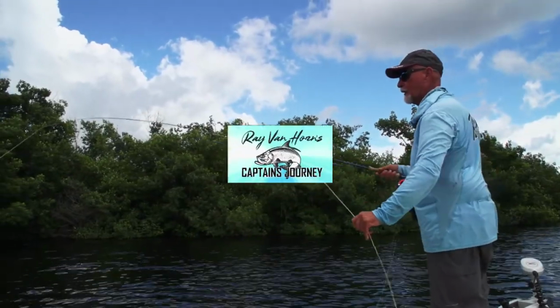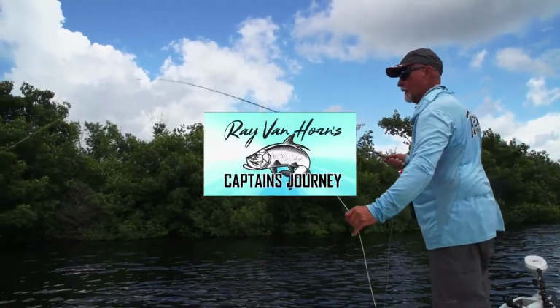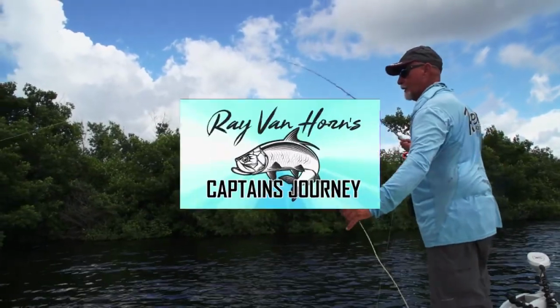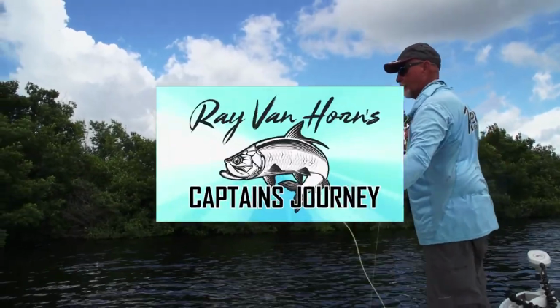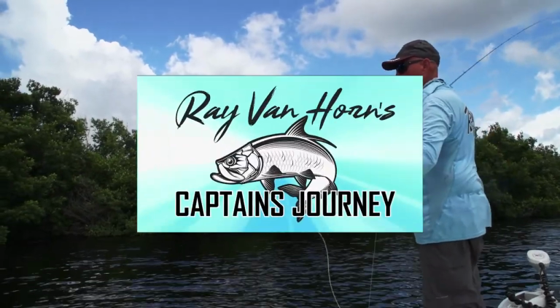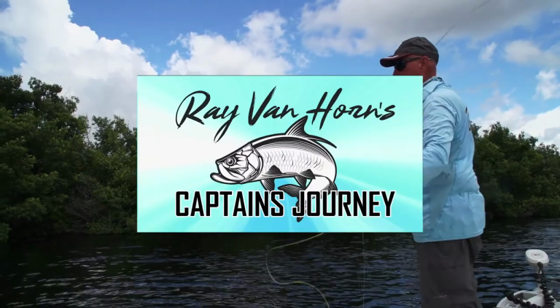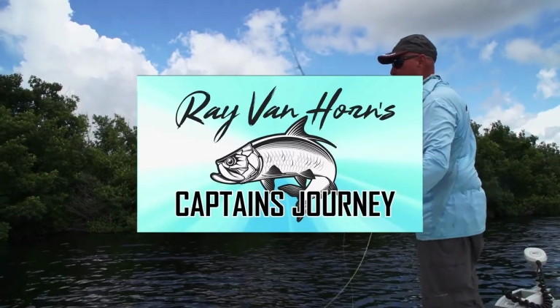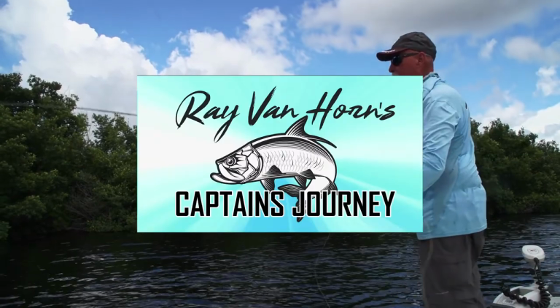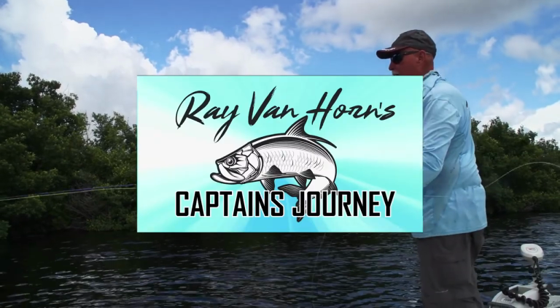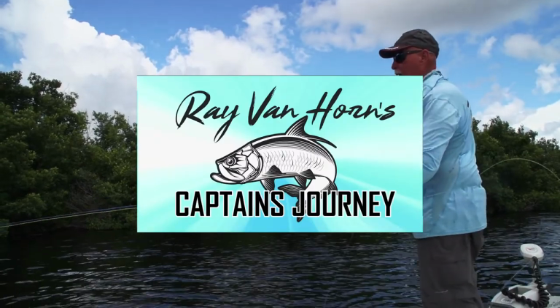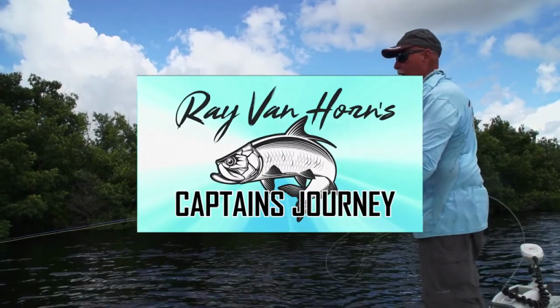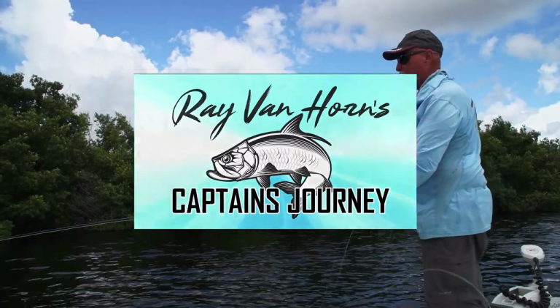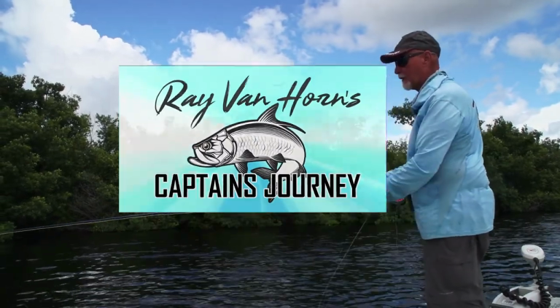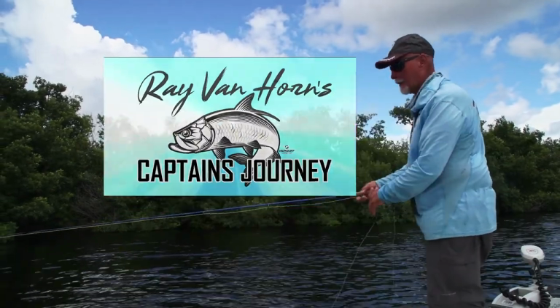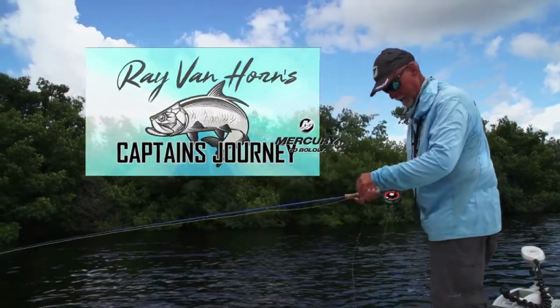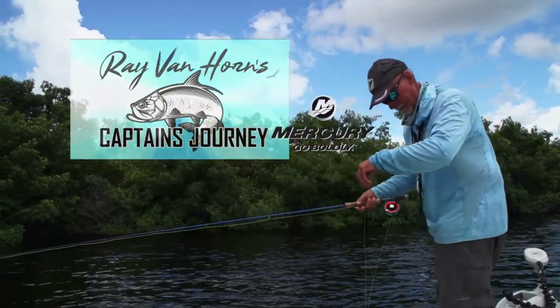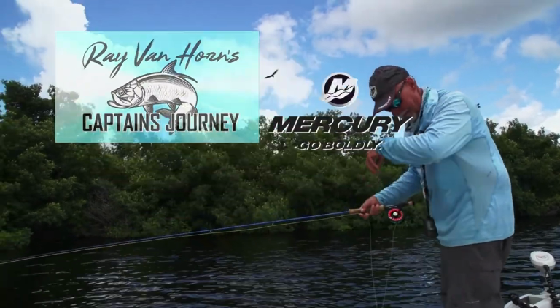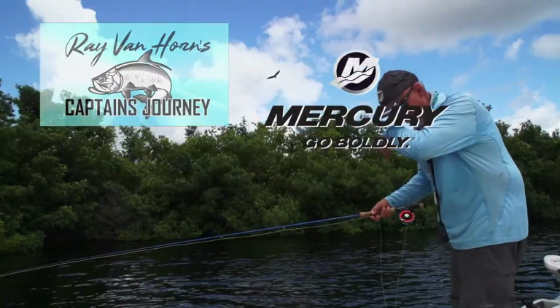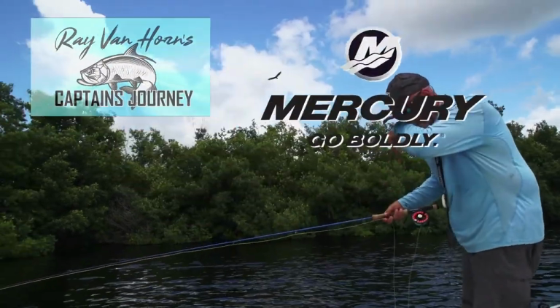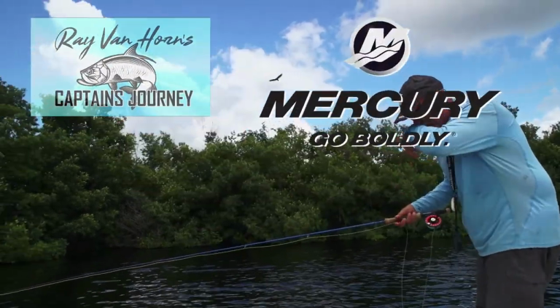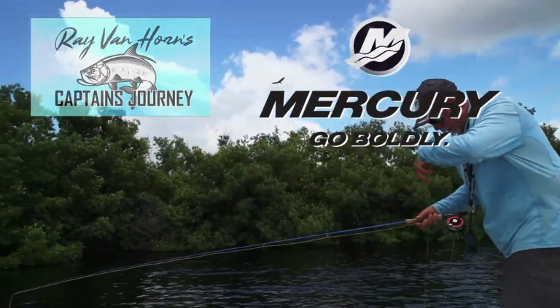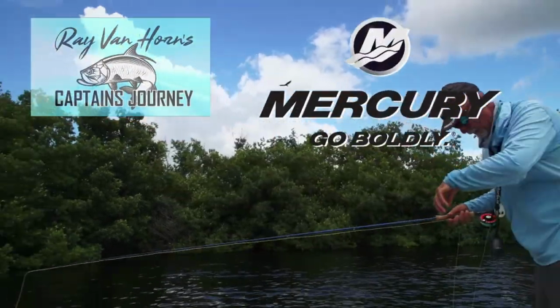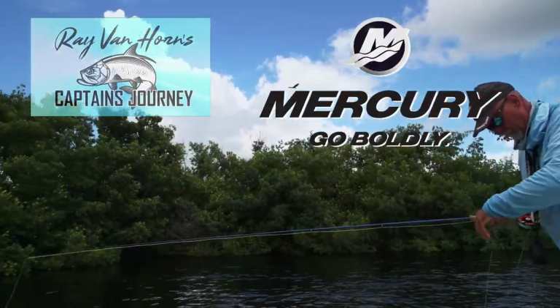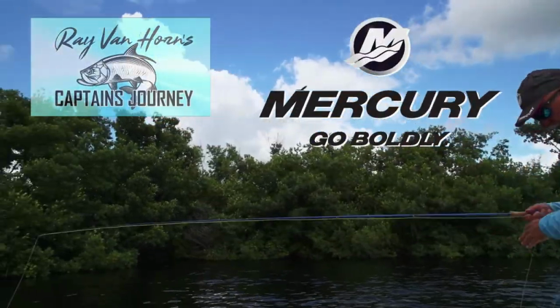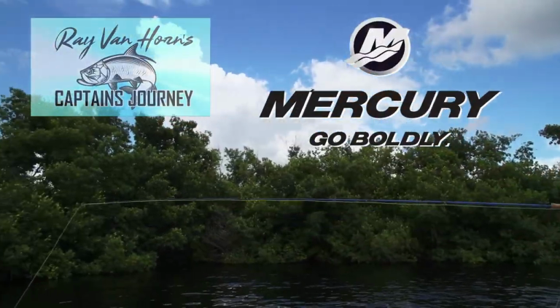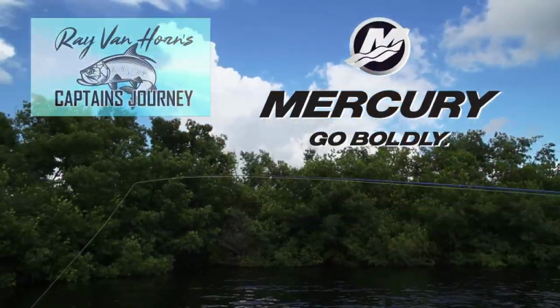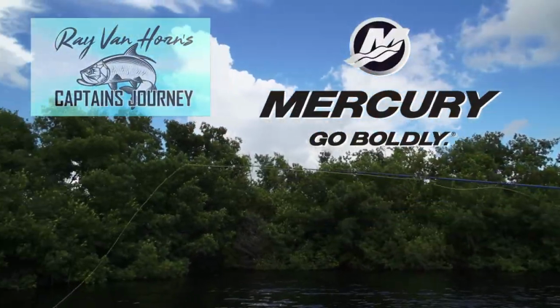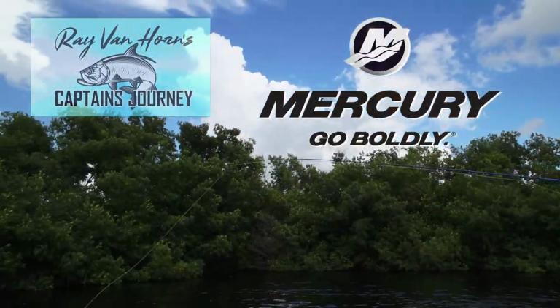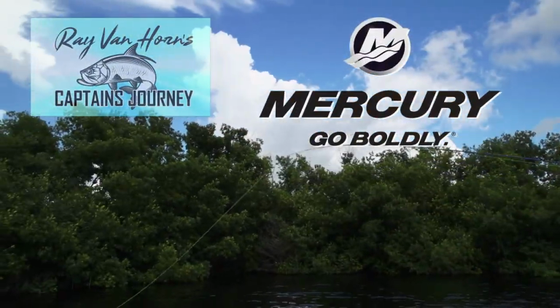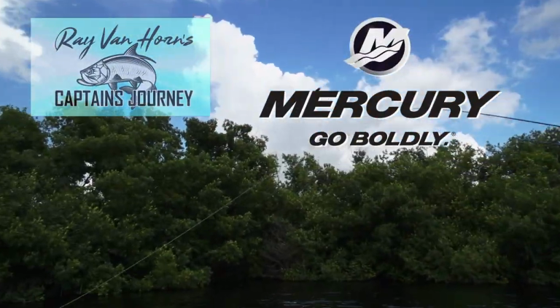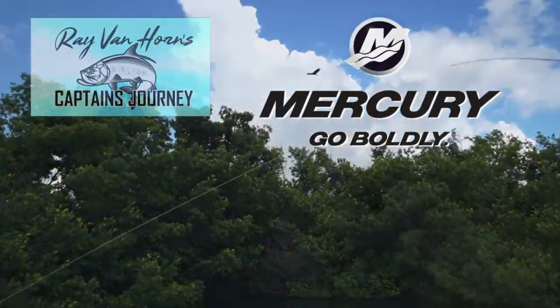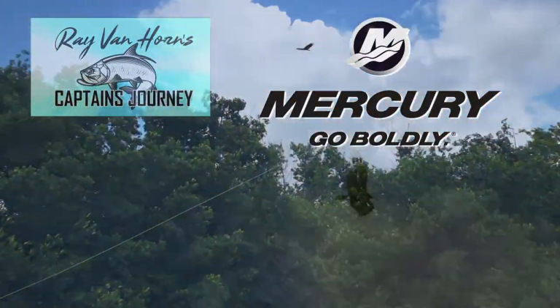Ray Van Horn's Captain's Journey is presented by Mercury Marine. Go boldly!